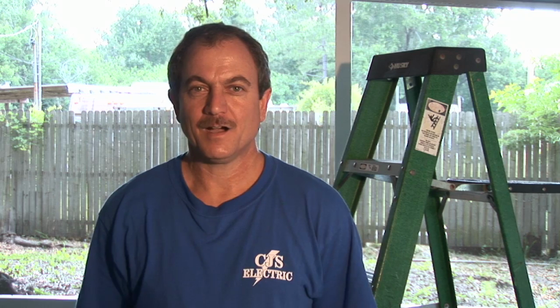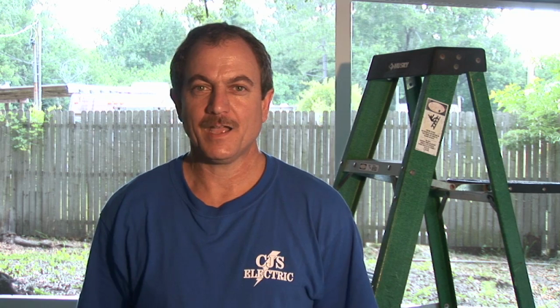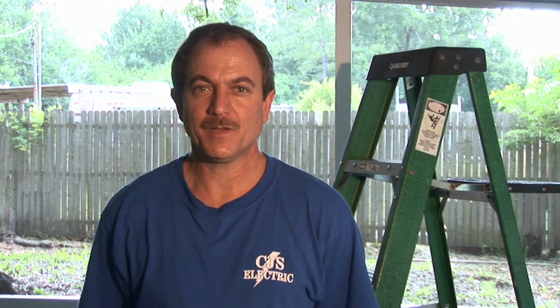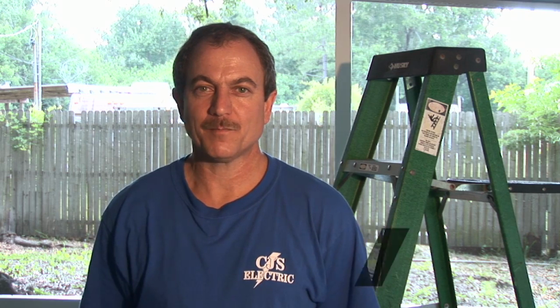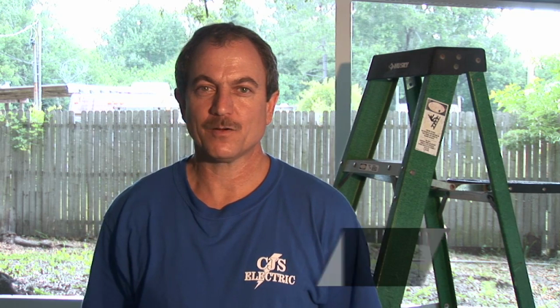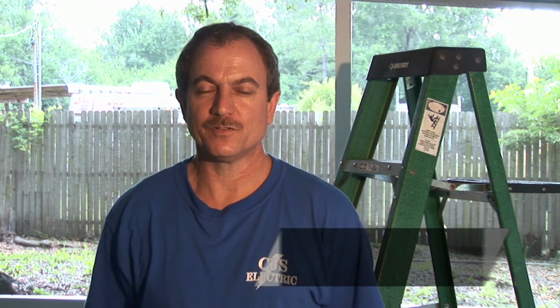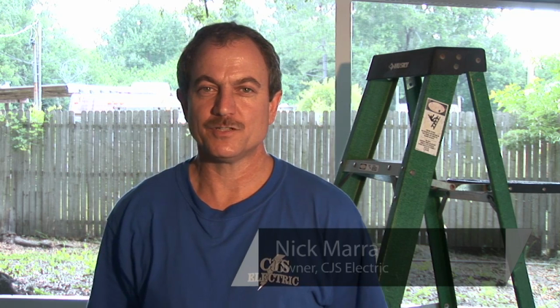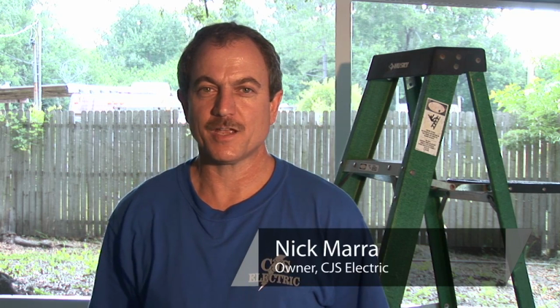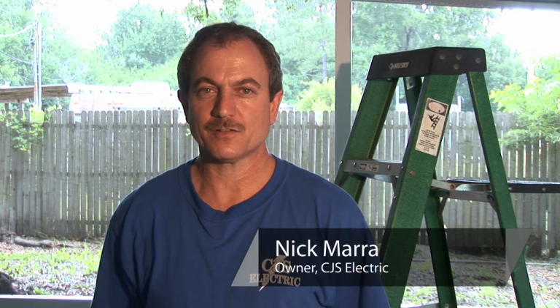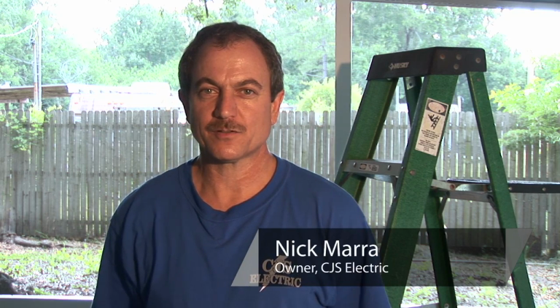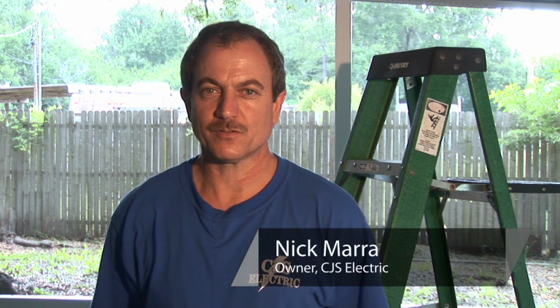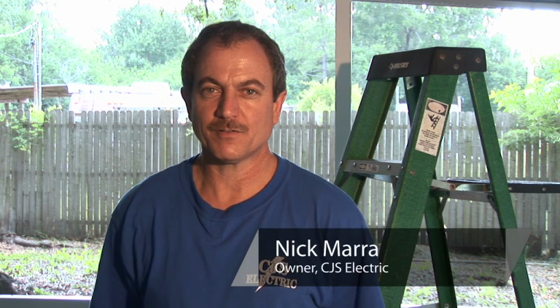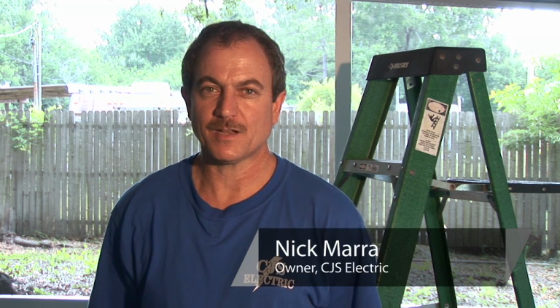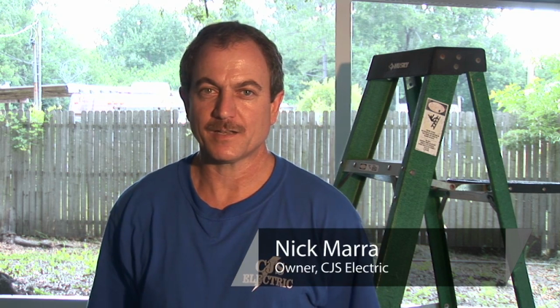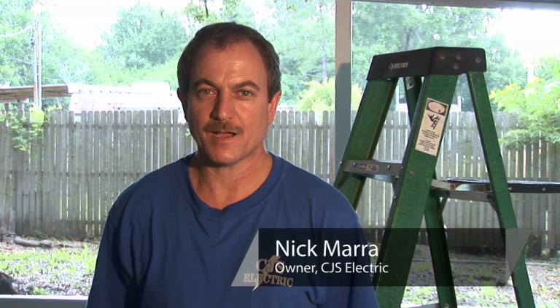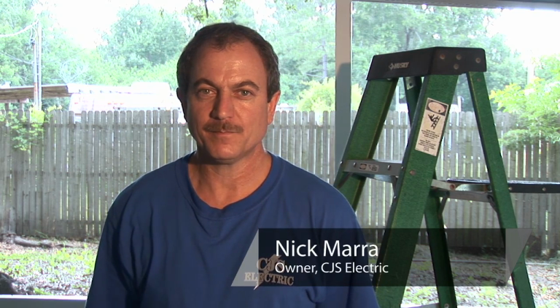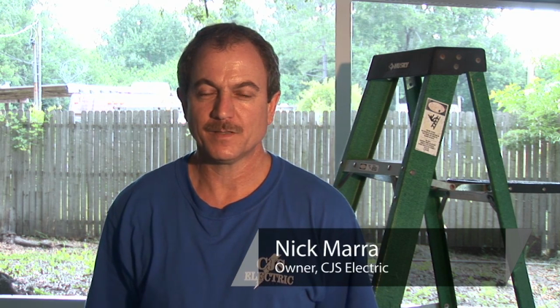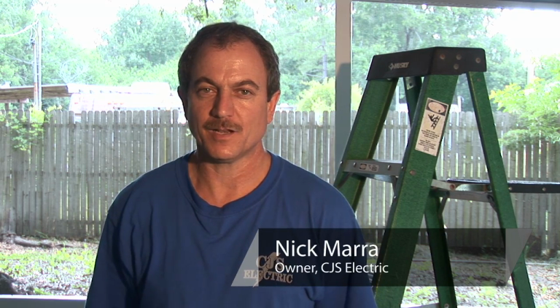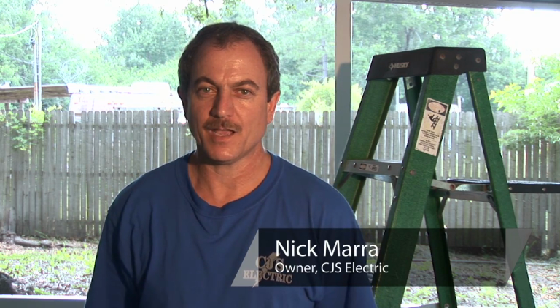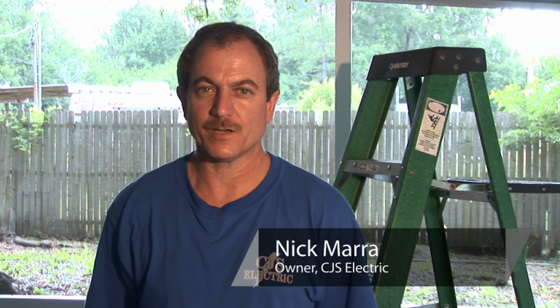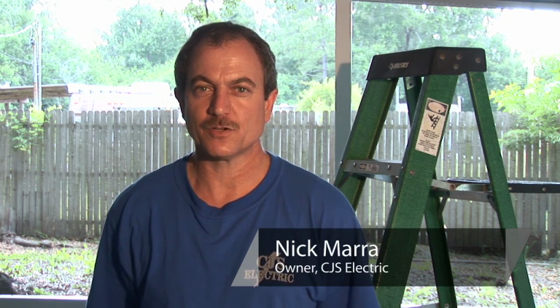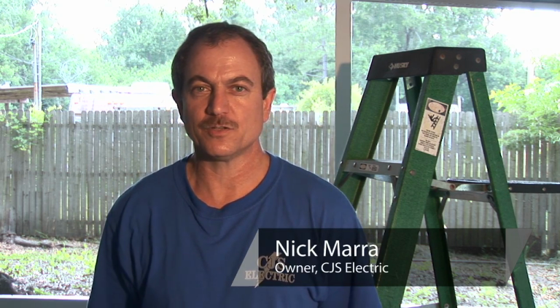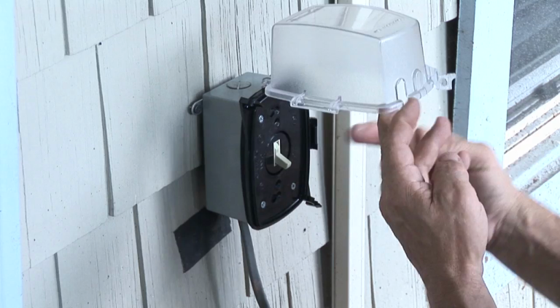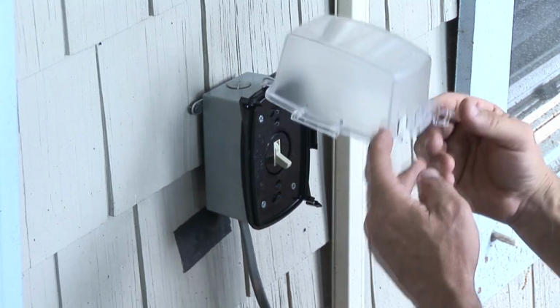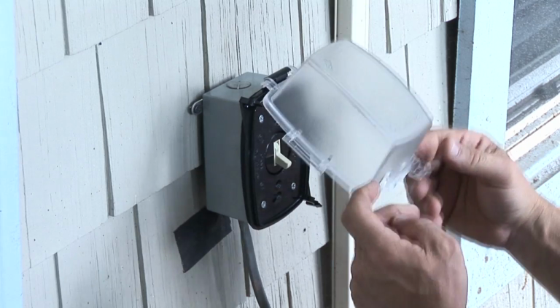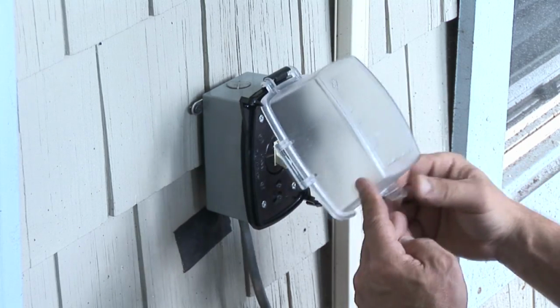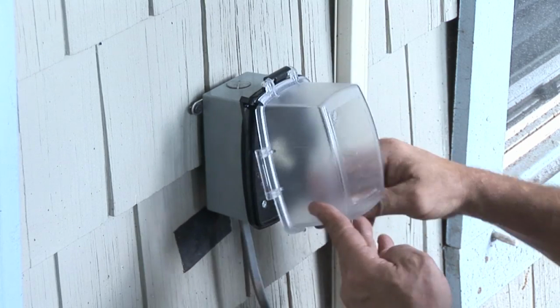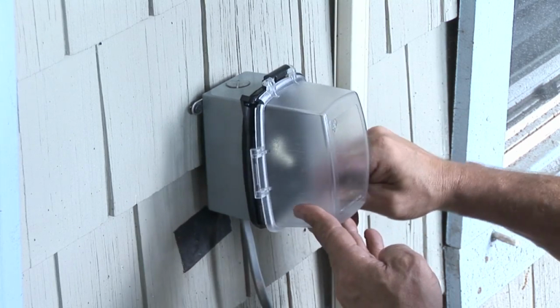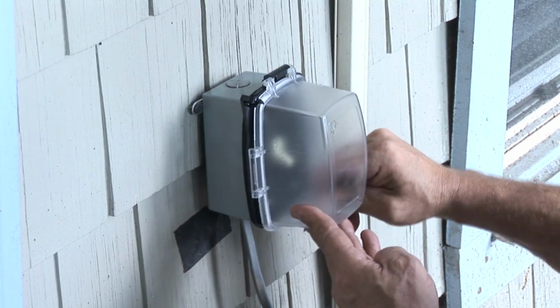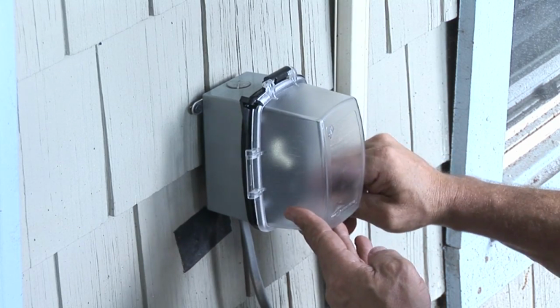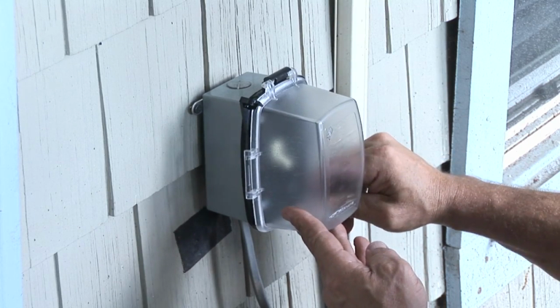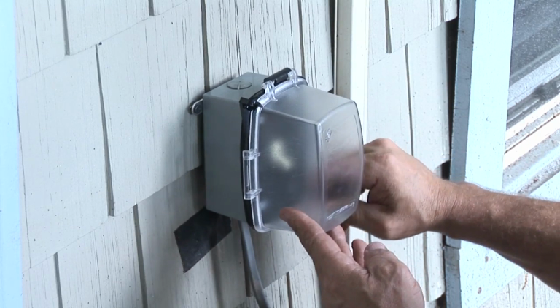Hi, I'm Nick Morrow with CJSElectric7.com. Today I want to show you how to install a light switch outside.